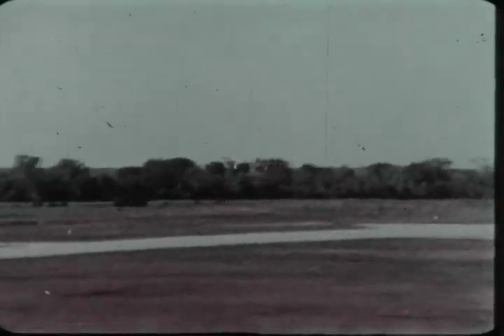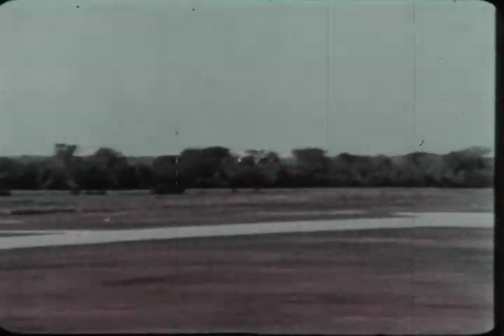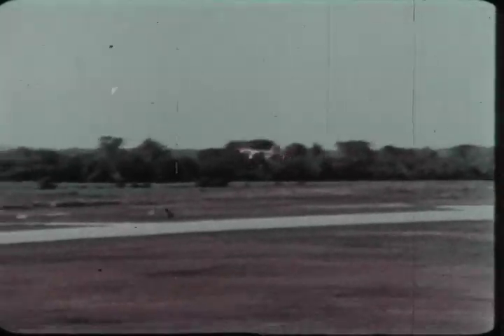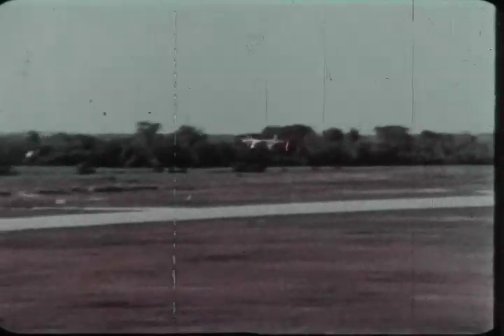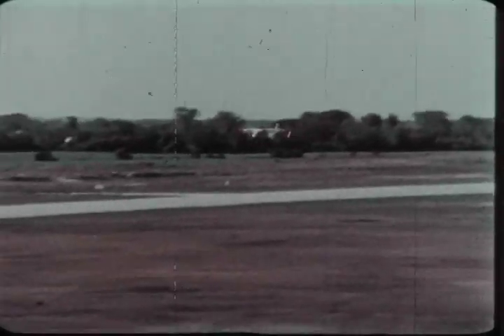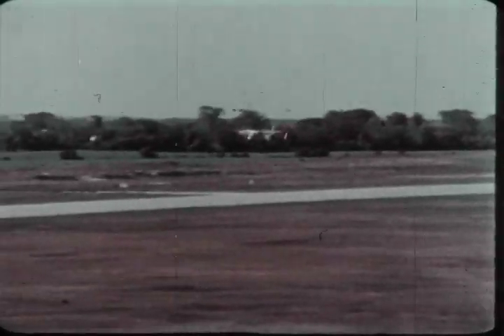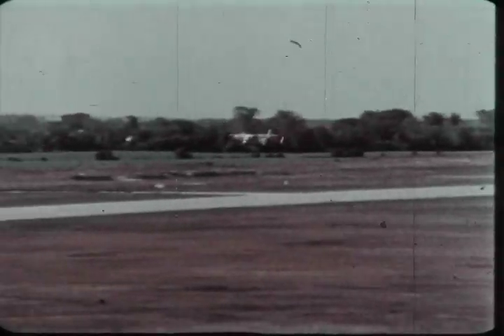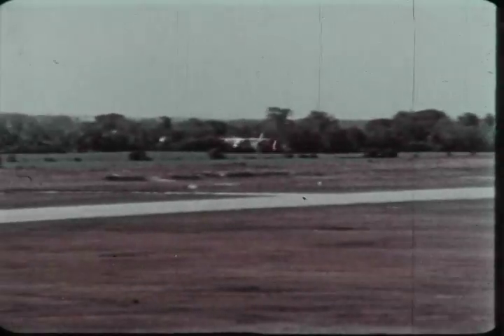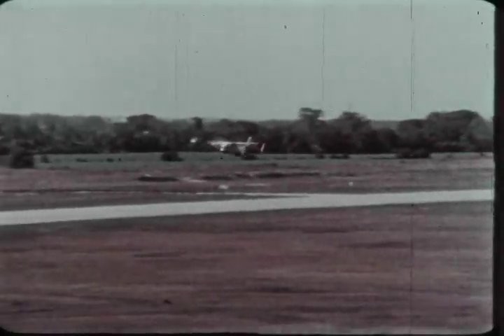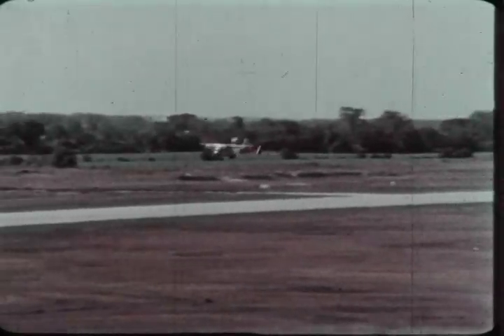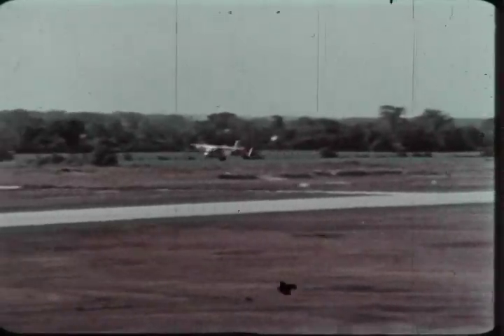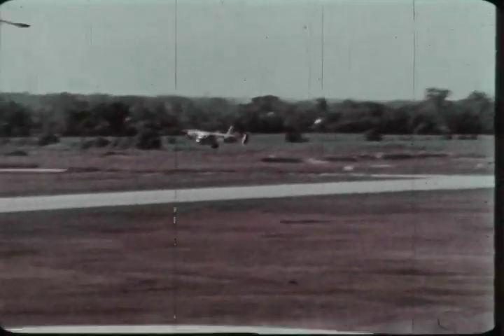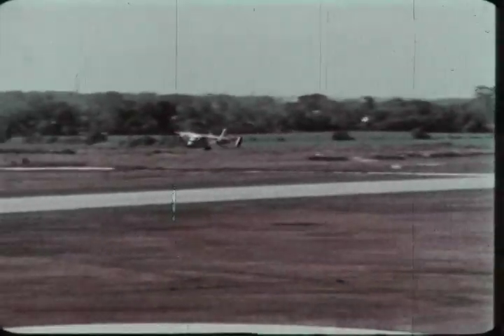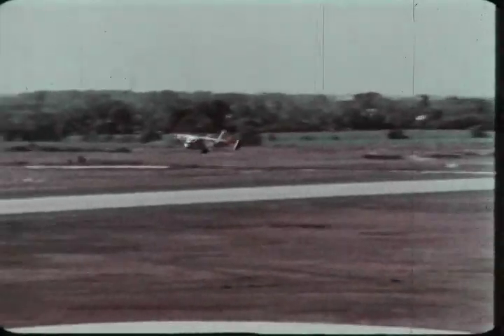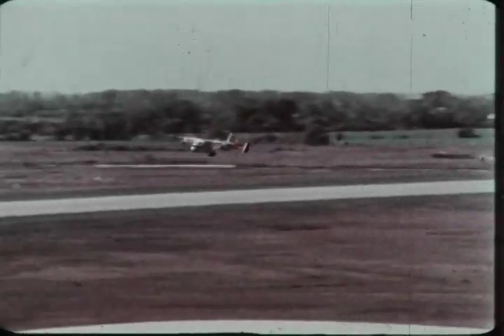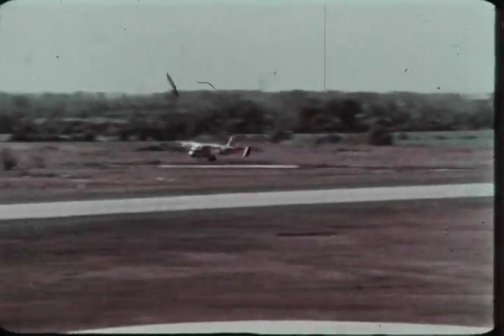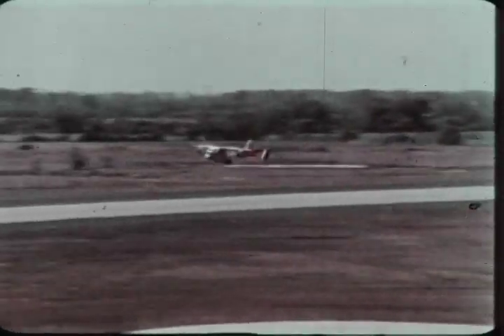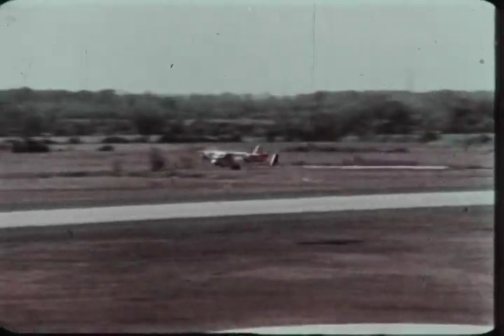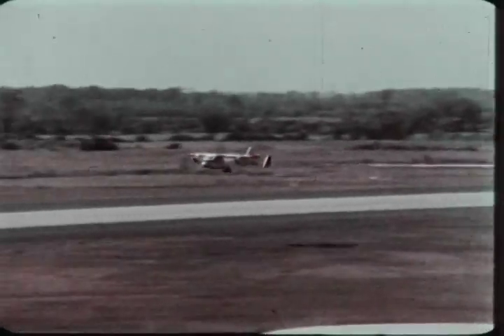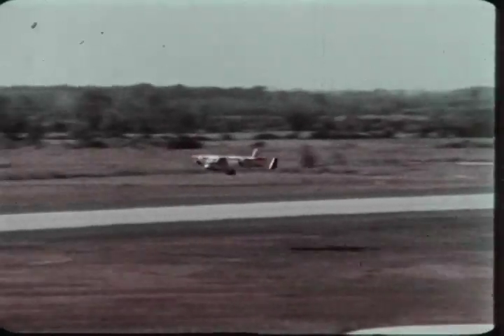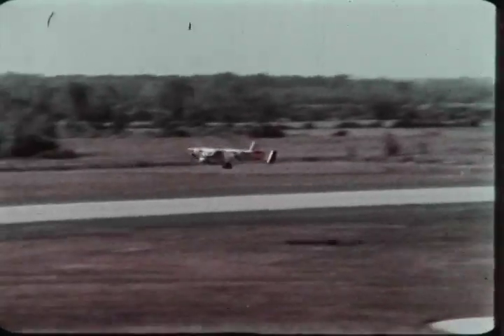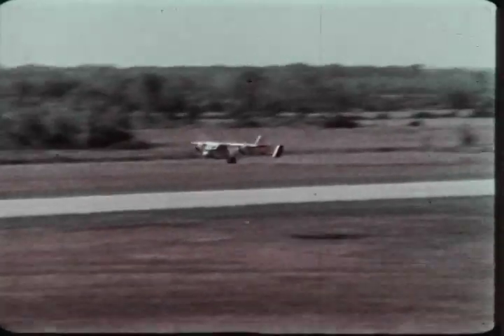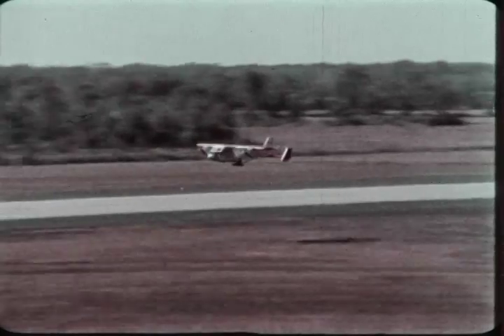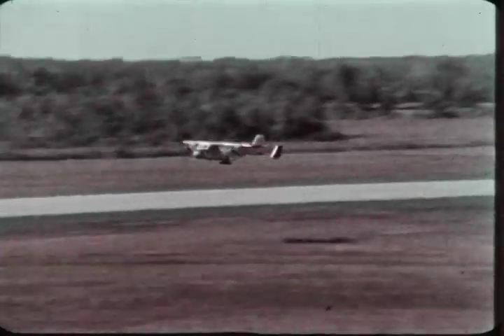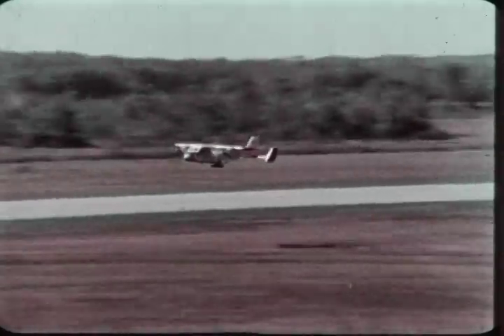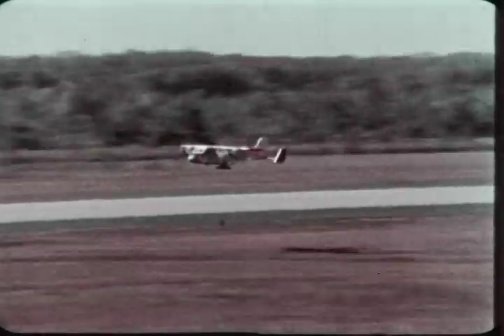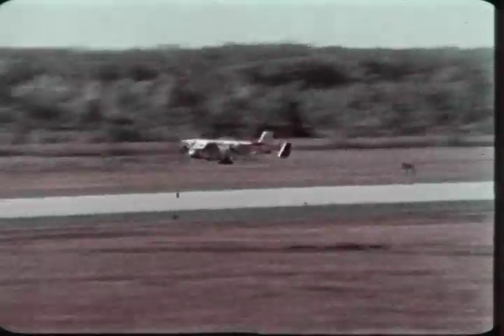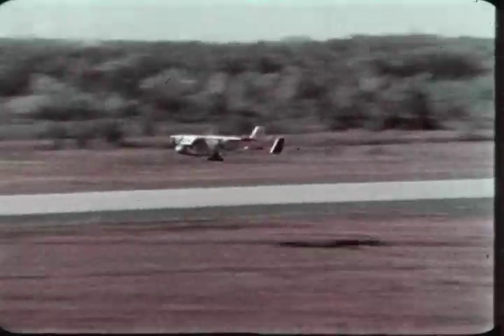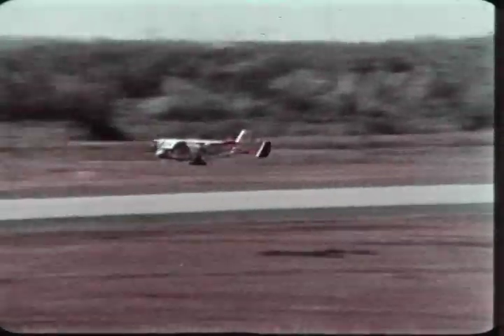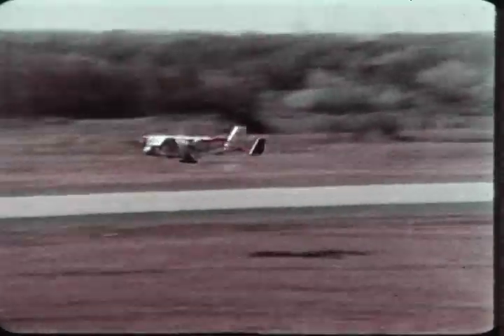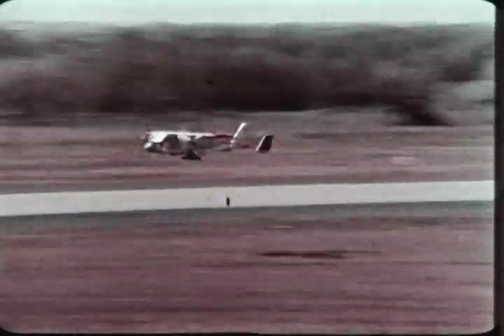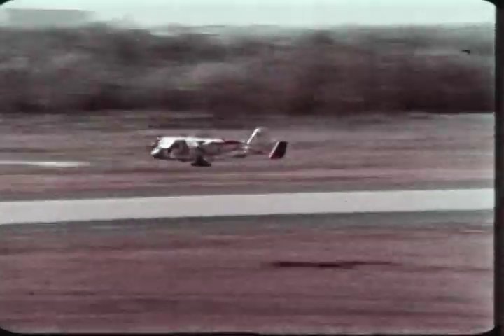Seen here, it makes a low-level pass at 220 knots. It is extremely quiet in this mode.